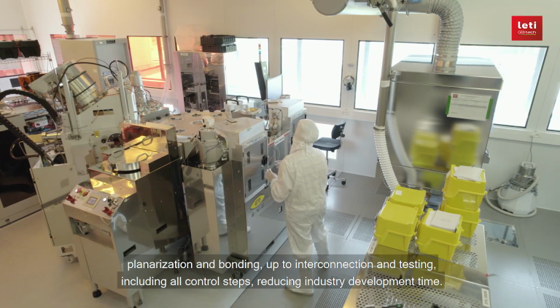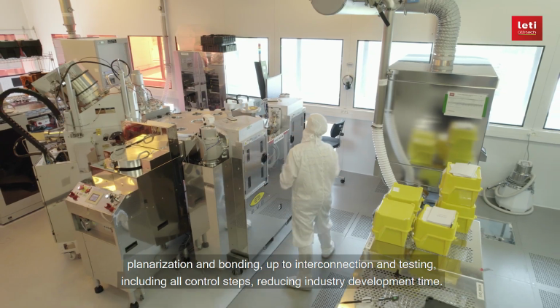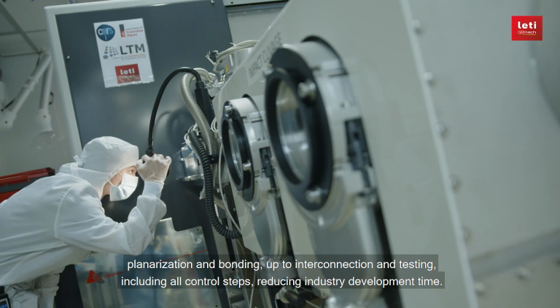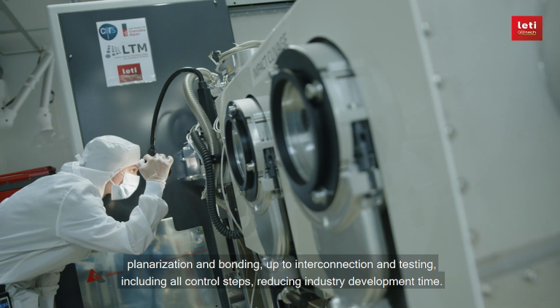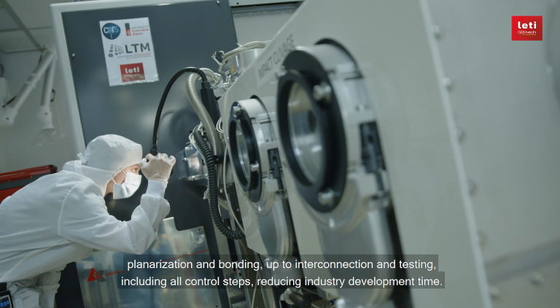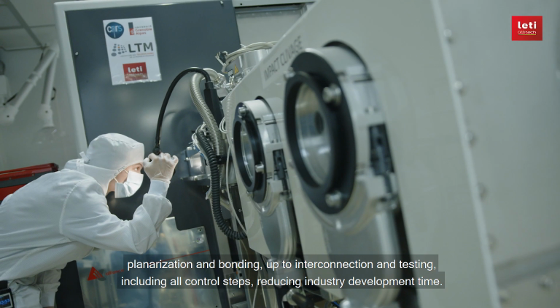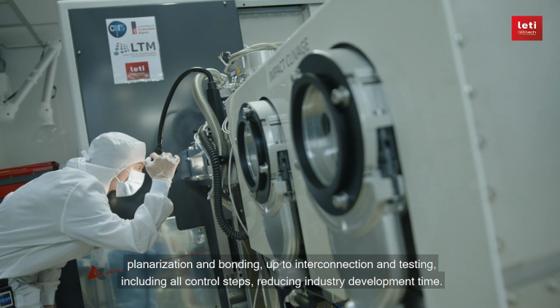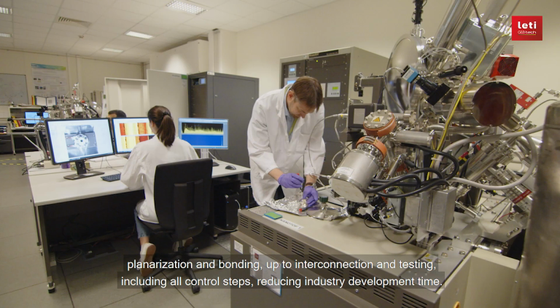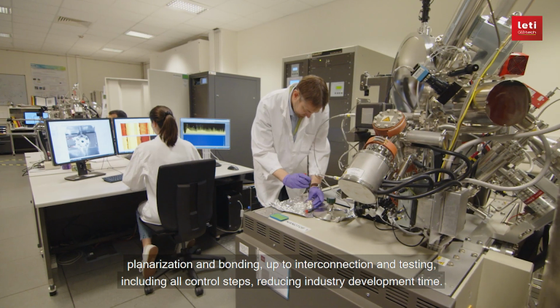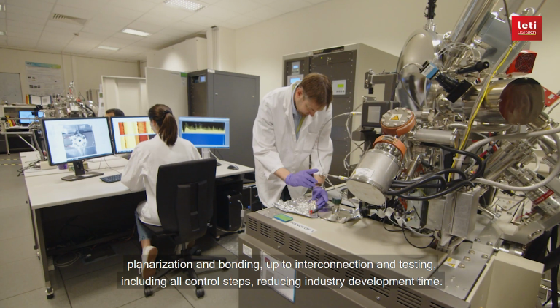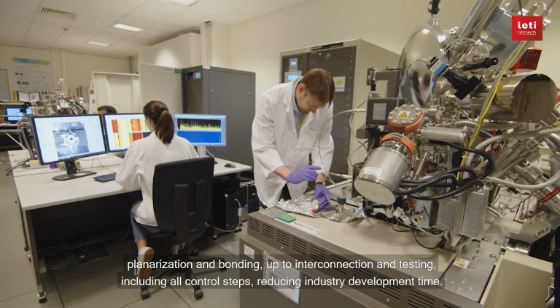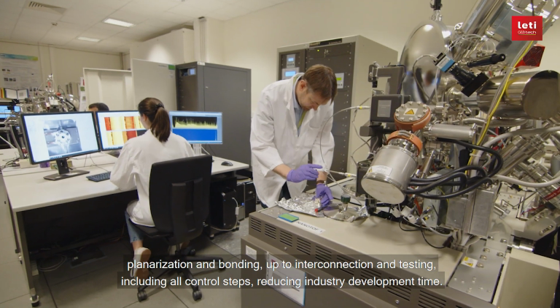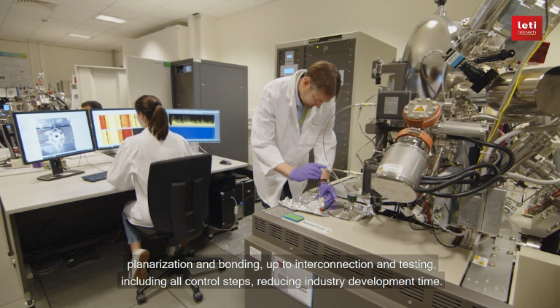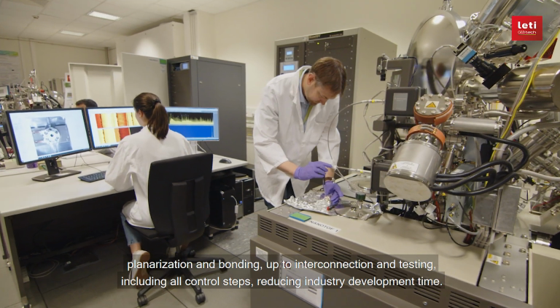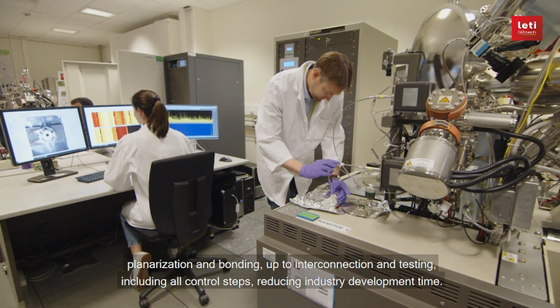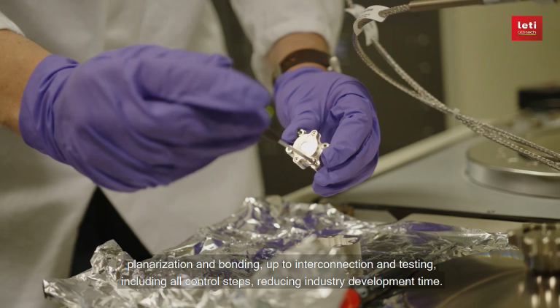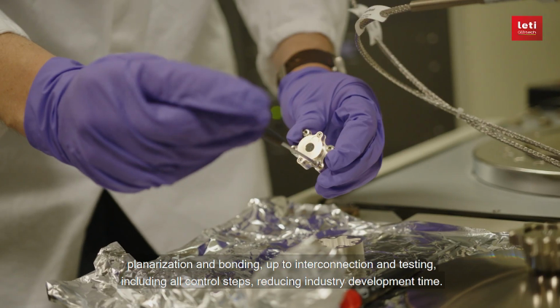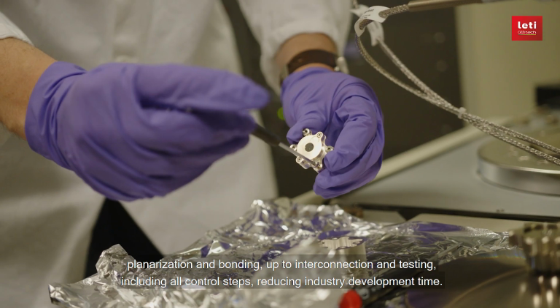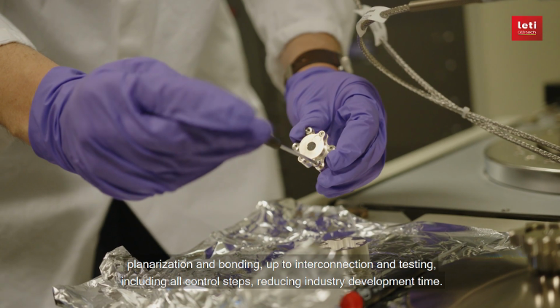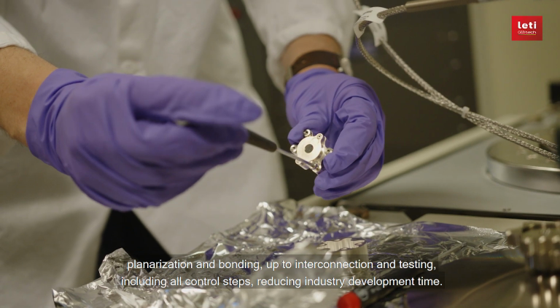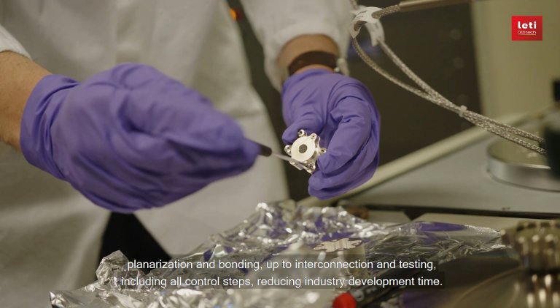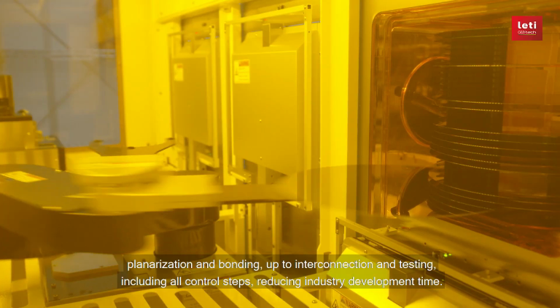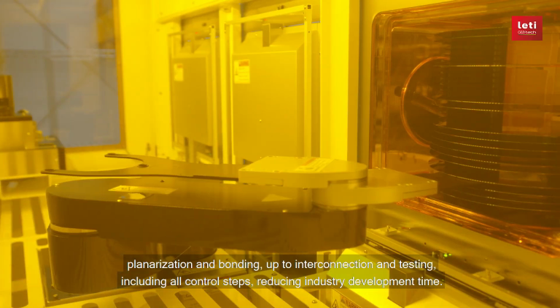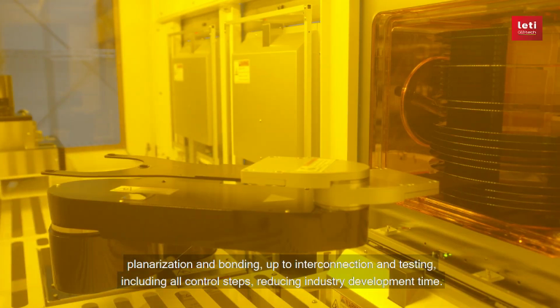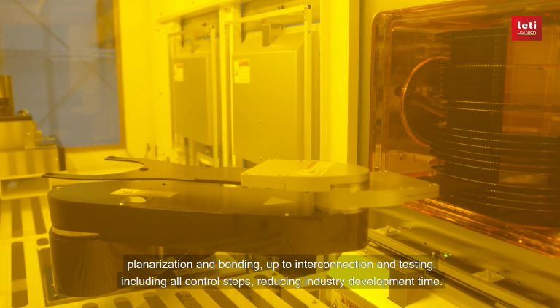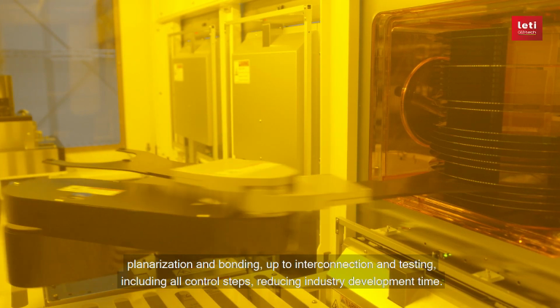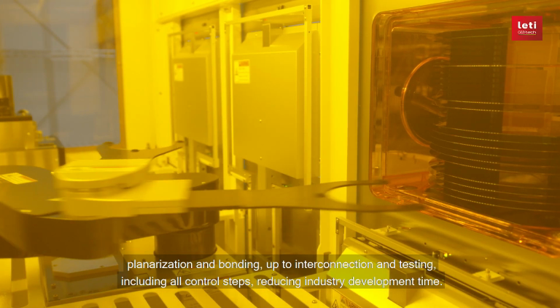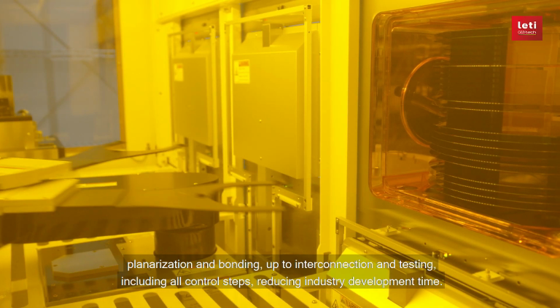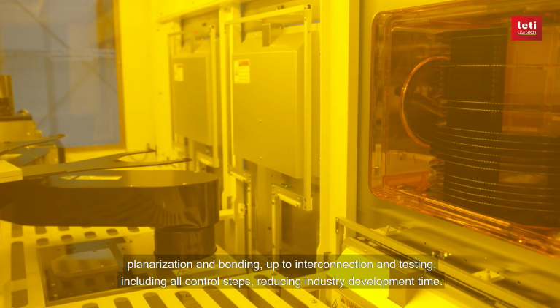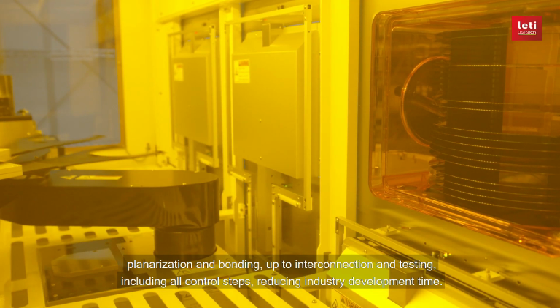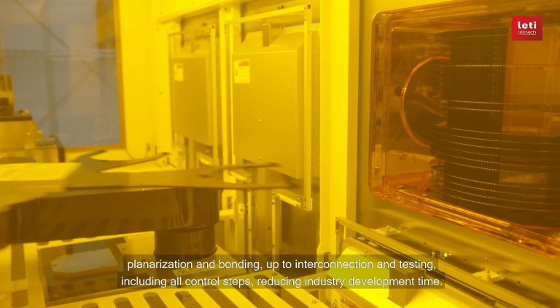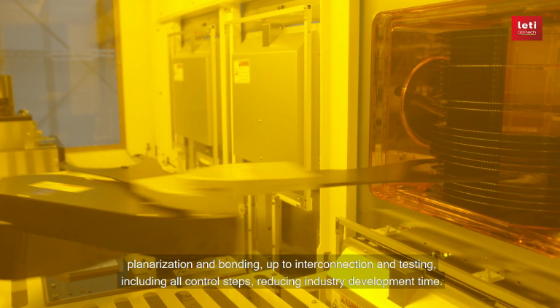Up to interconnection and testing, including all control steps, reducing industry development time.